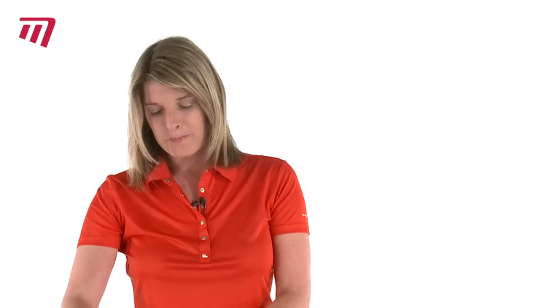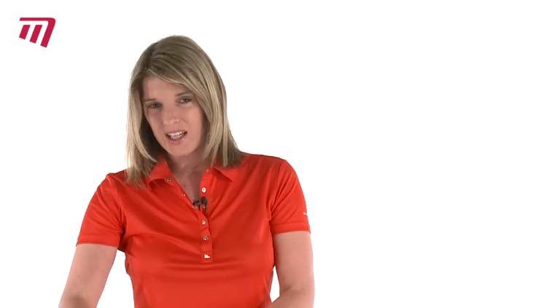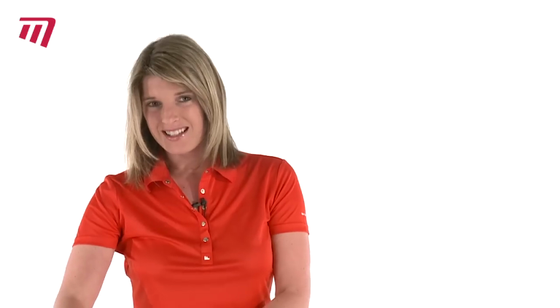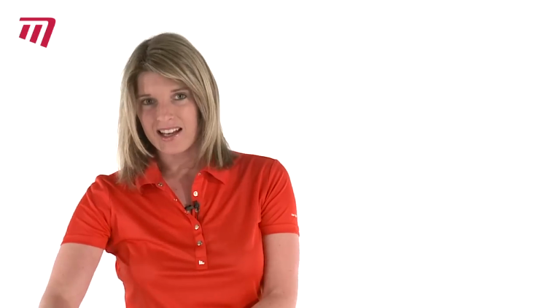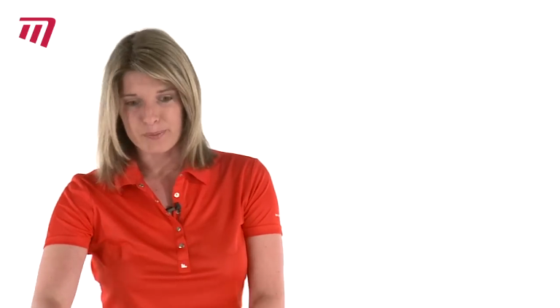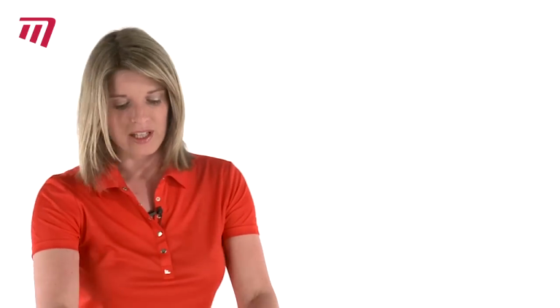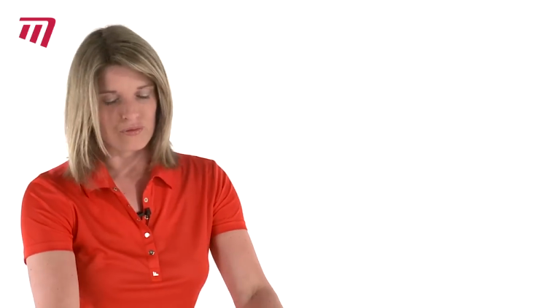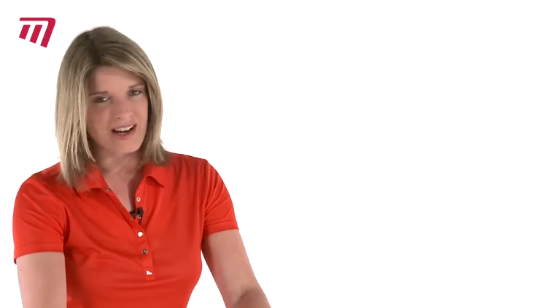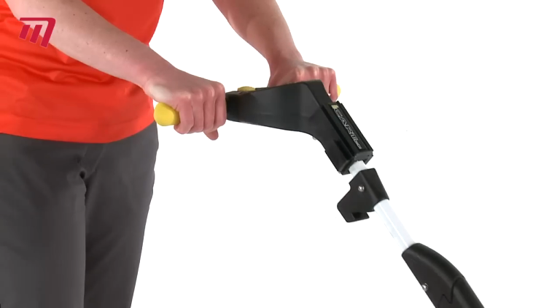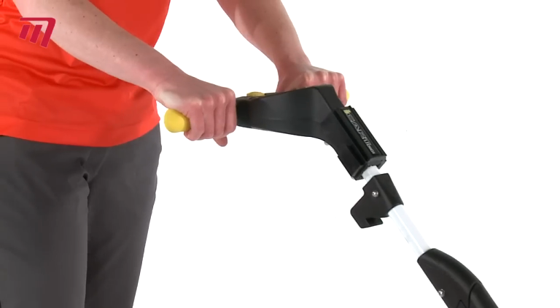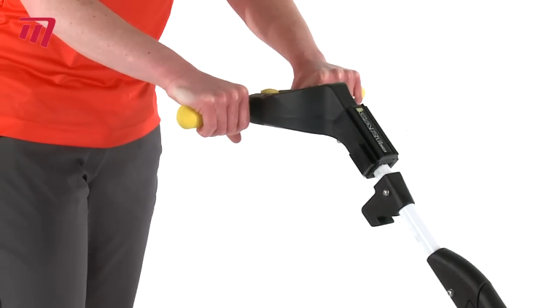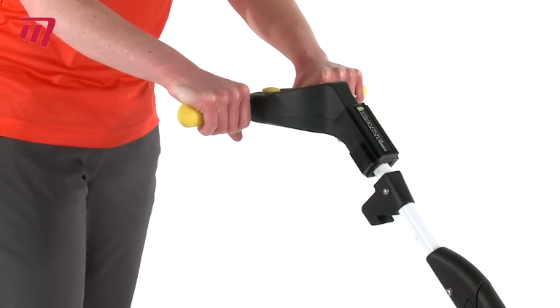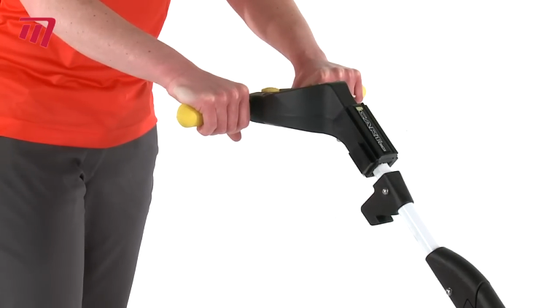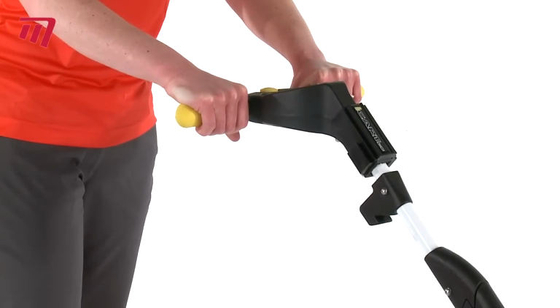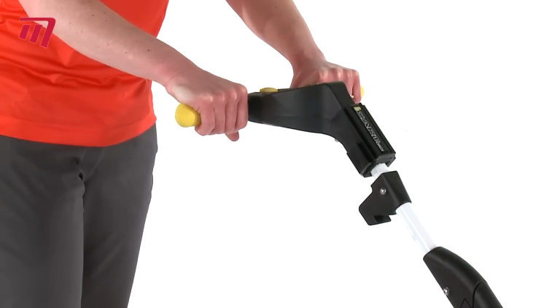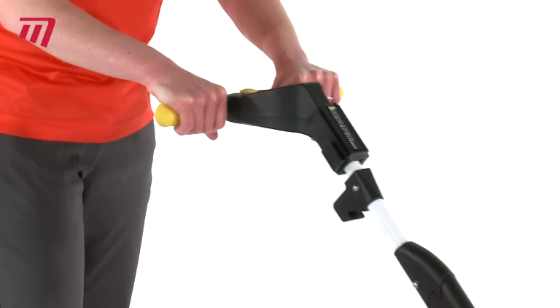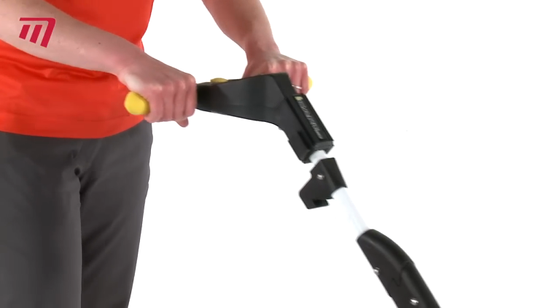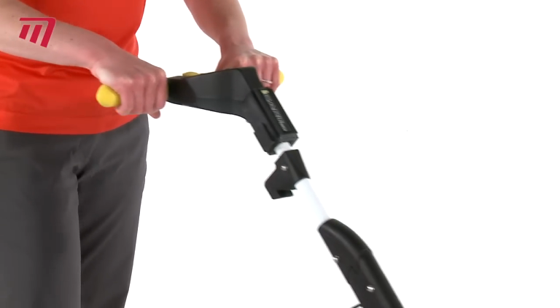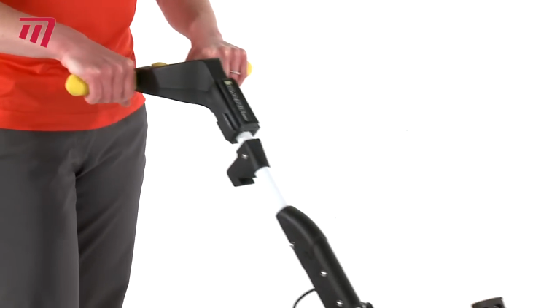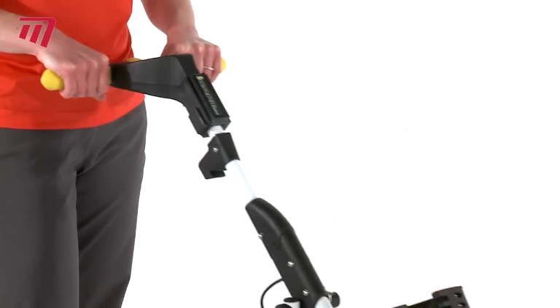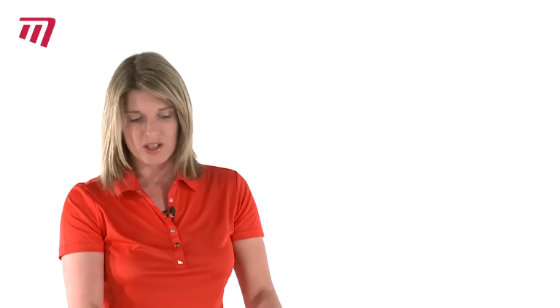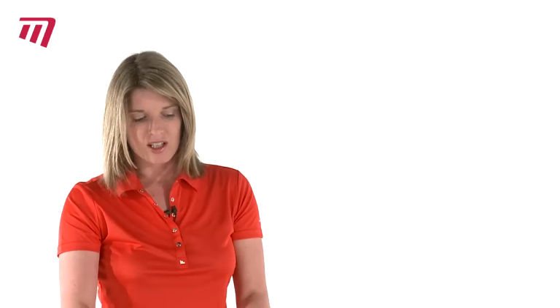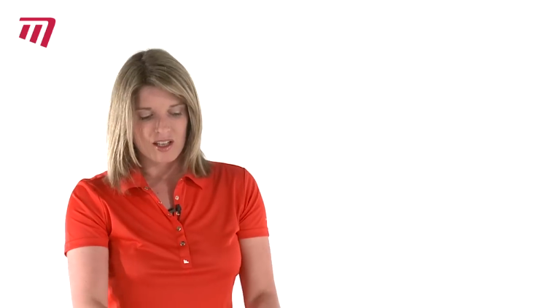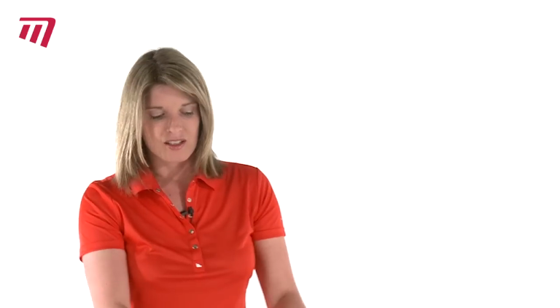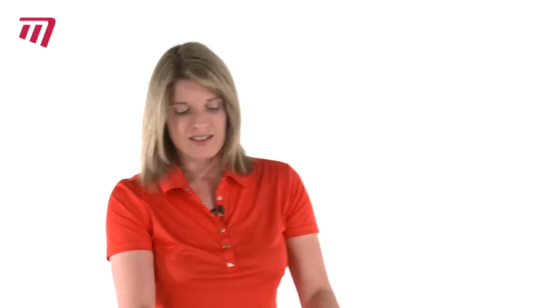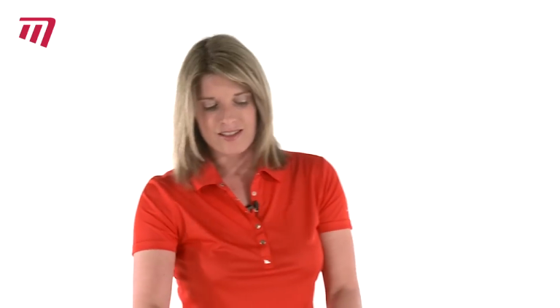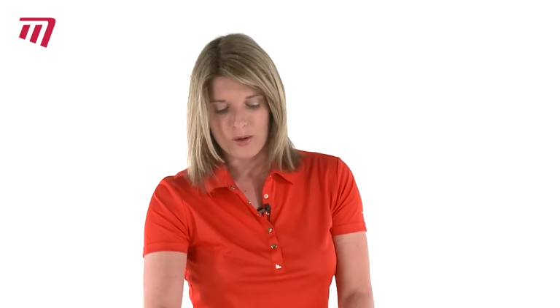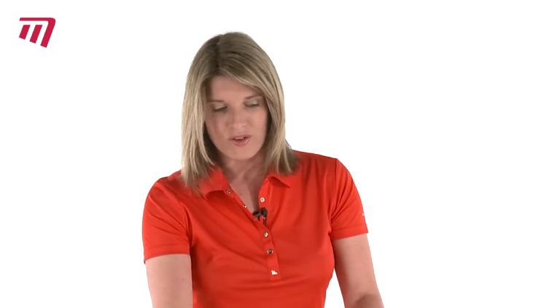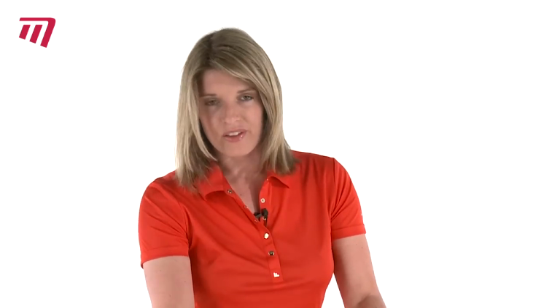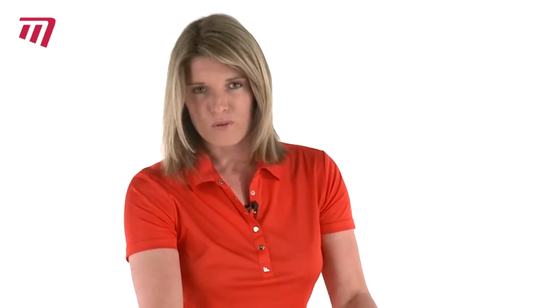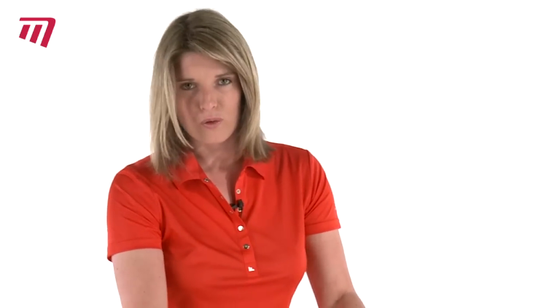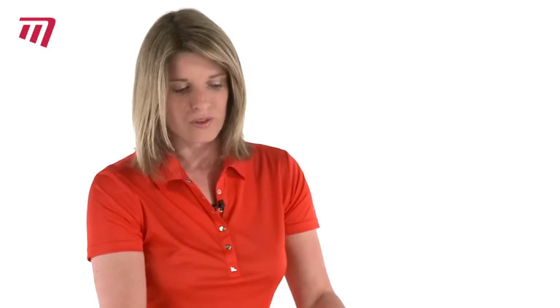And this handle is brilliant, really comfy and easy to use, both hands in position, nice to steer your way around the golf course.